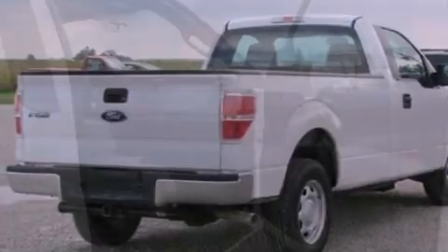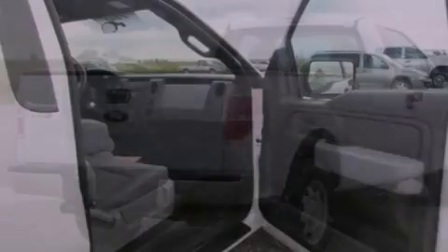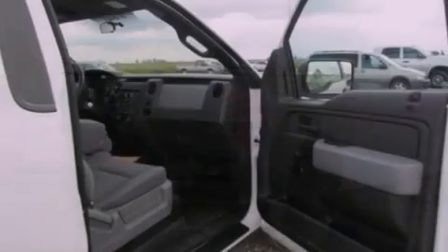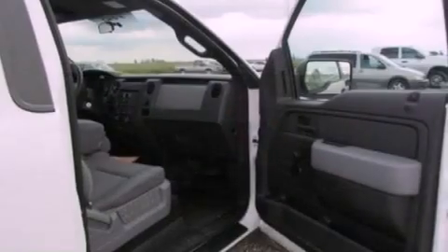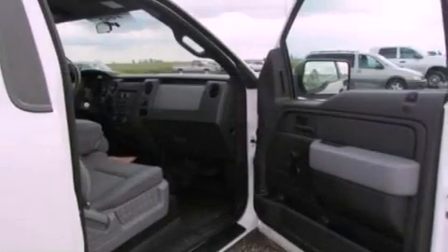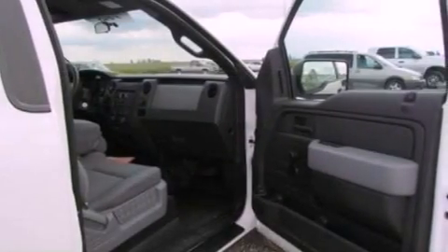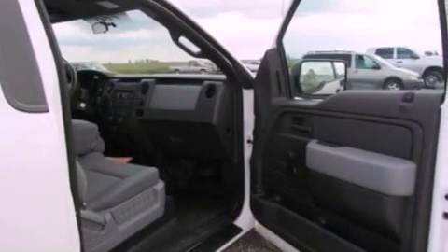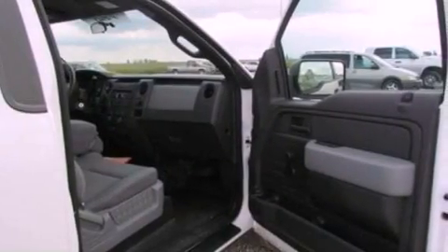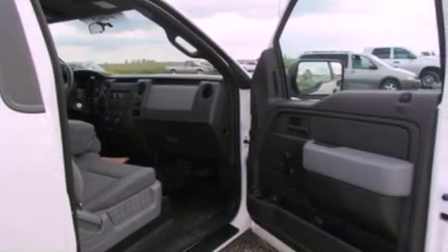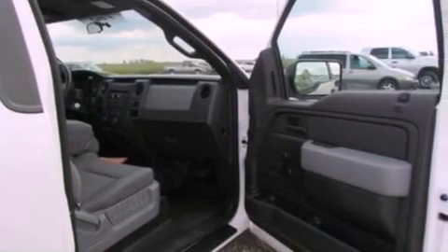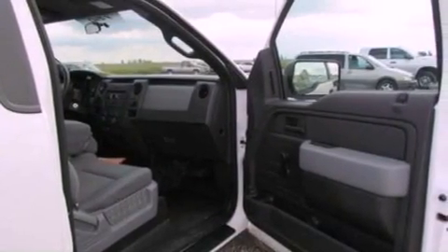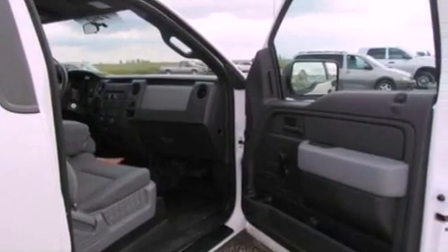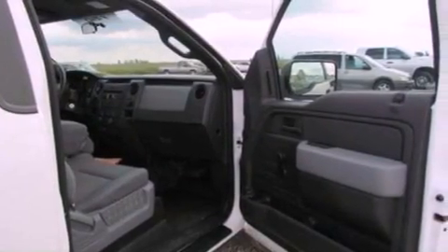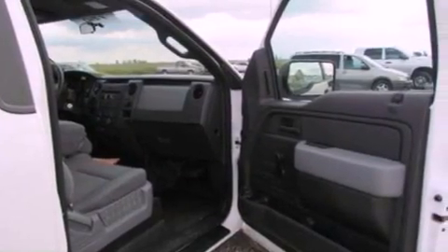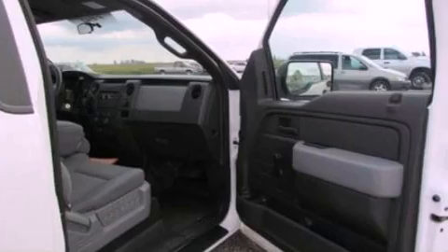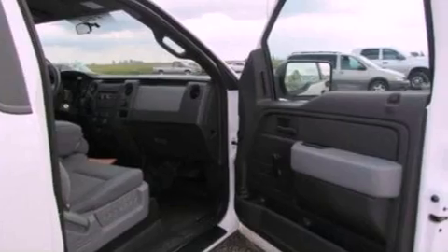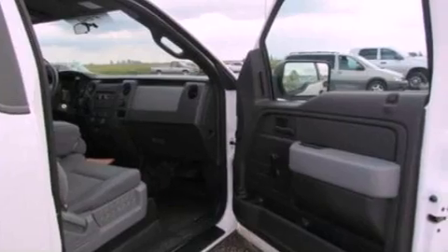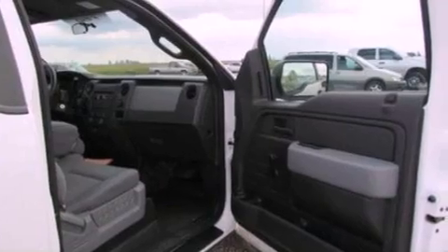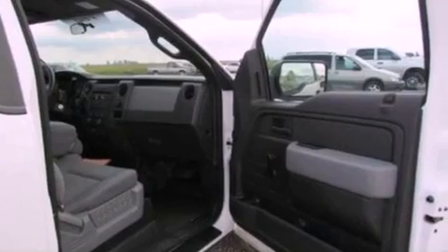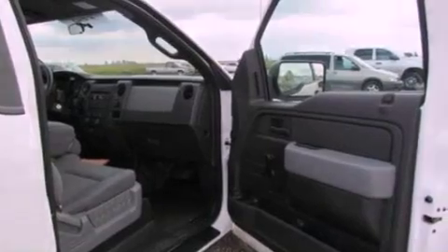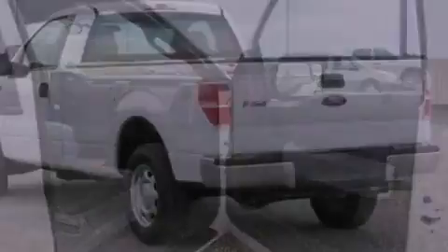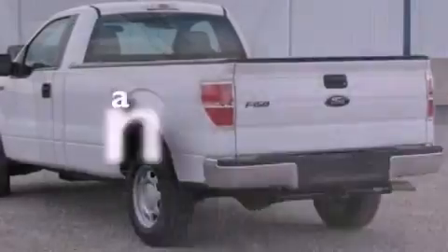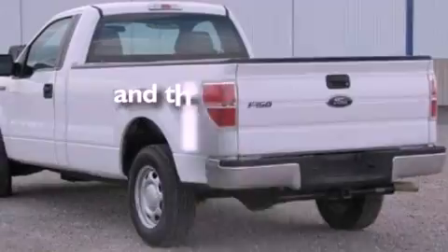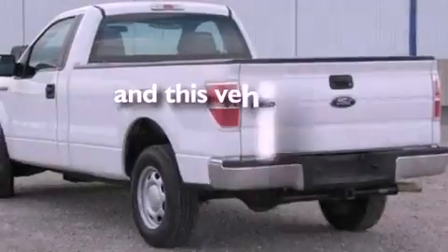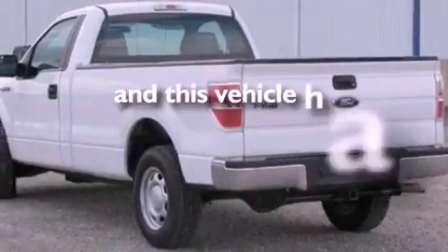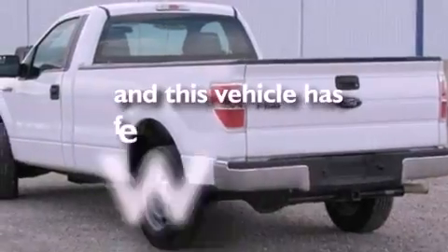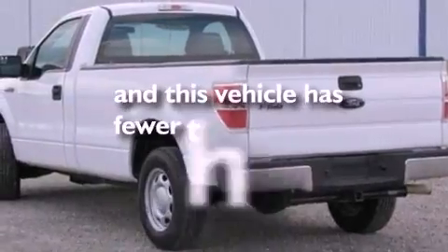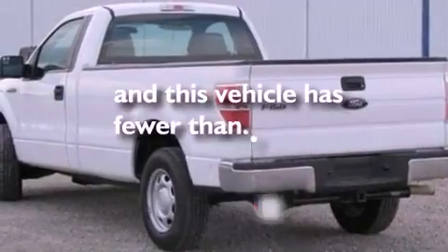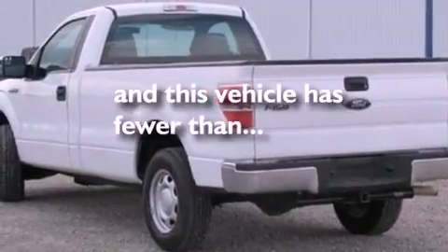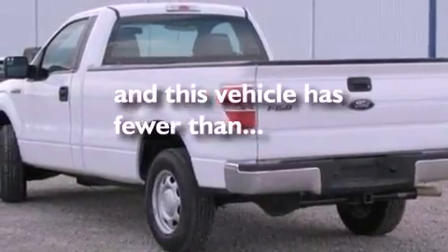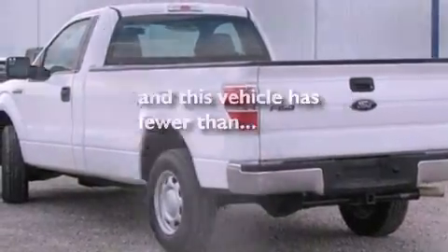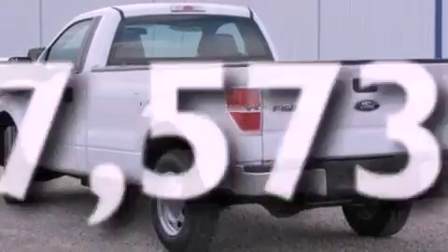Additional features include an anti-lock braking system, side curtain airbags, air conditioning, and this vehicle has fewer than 8,000 miles on the odometer.